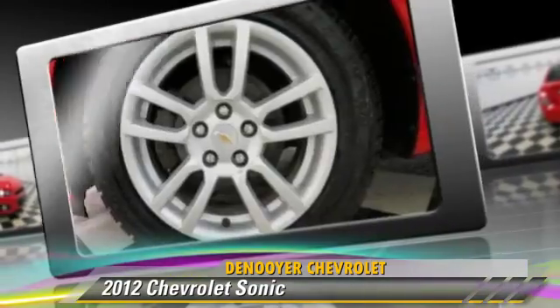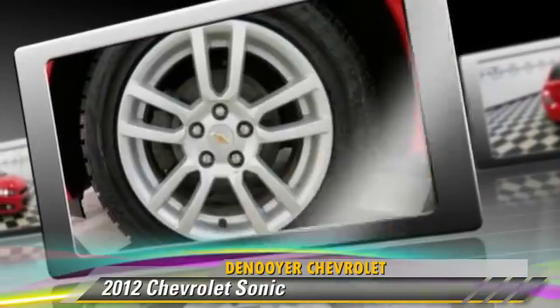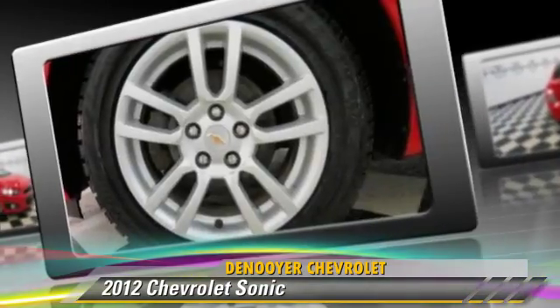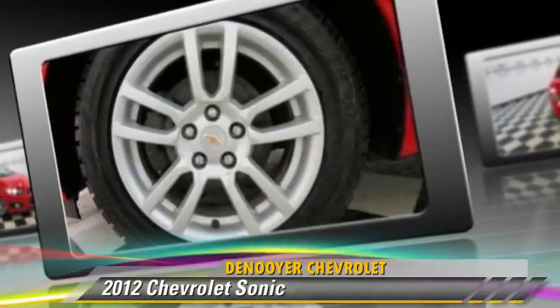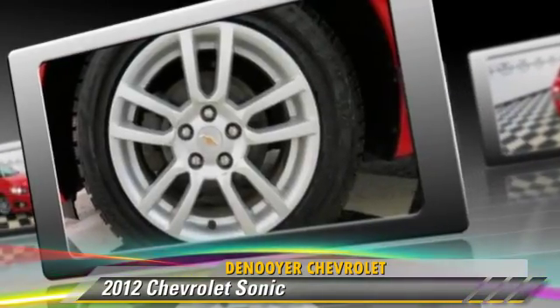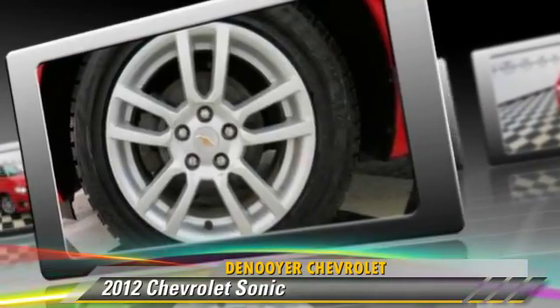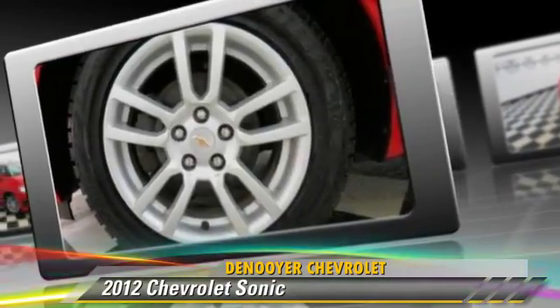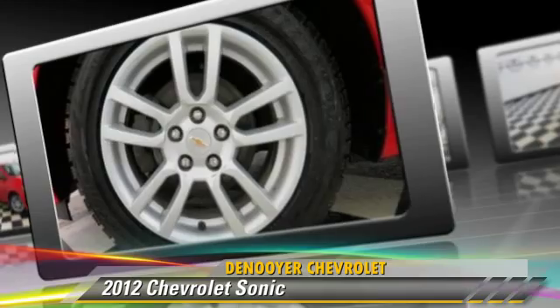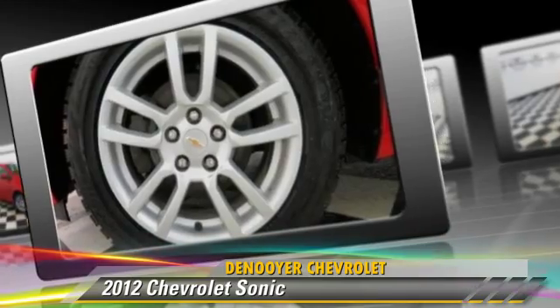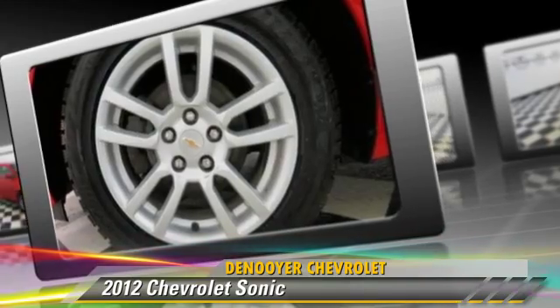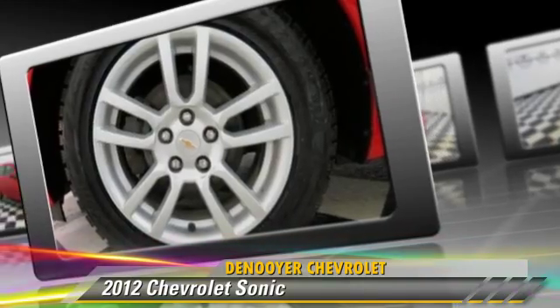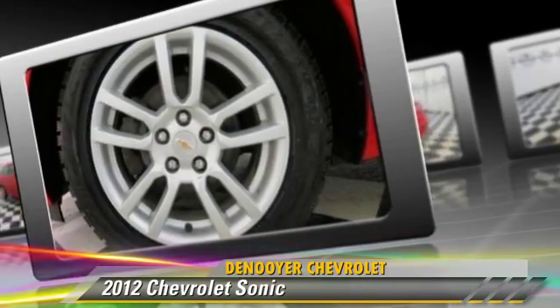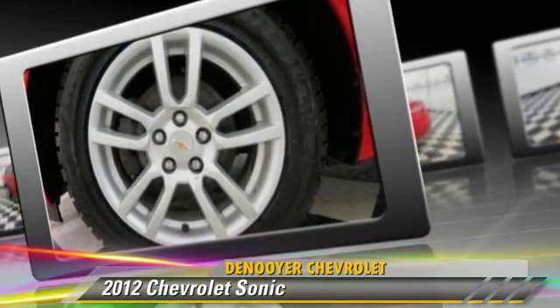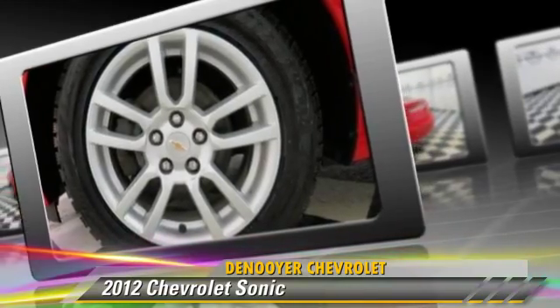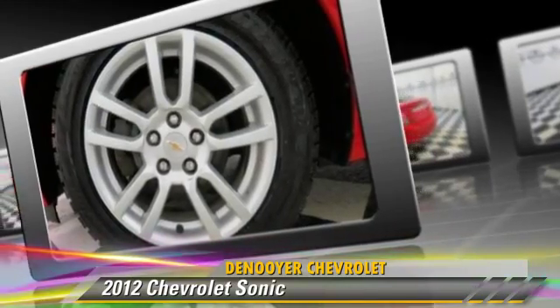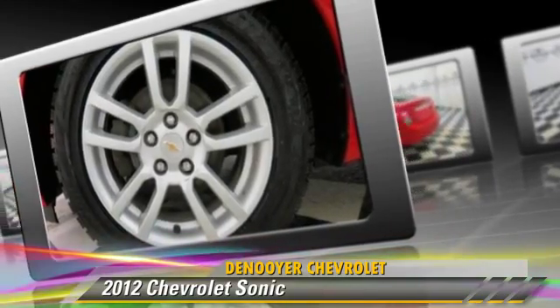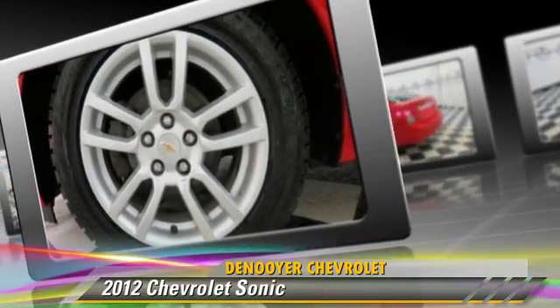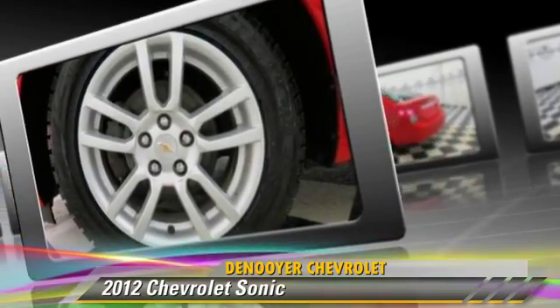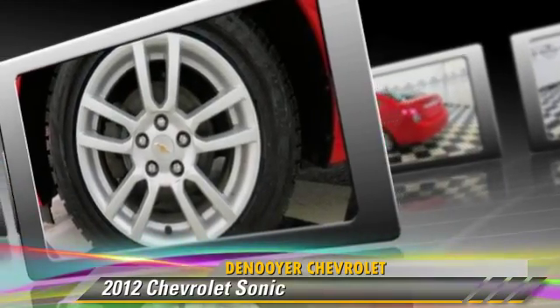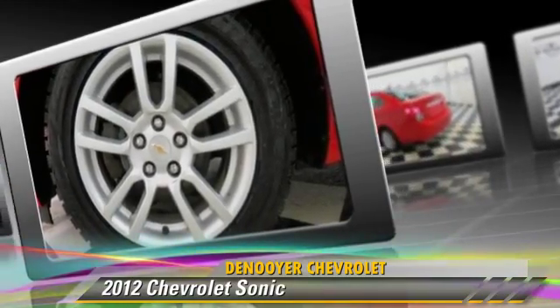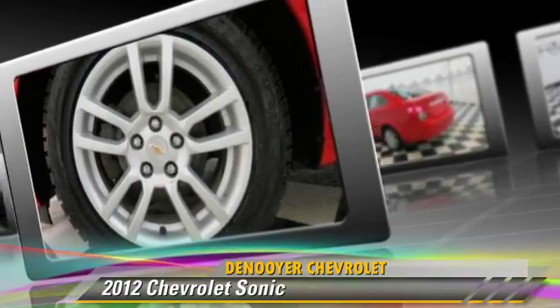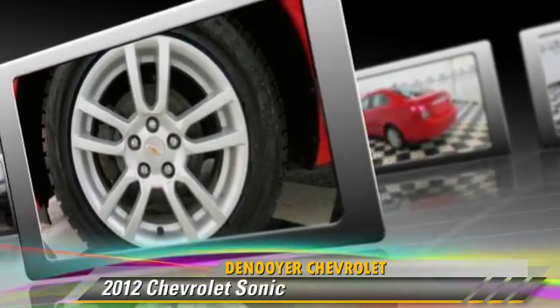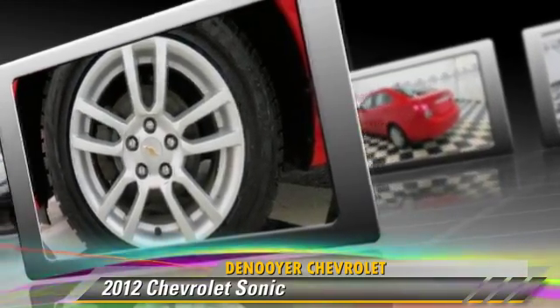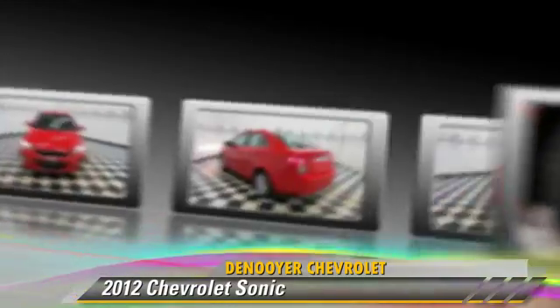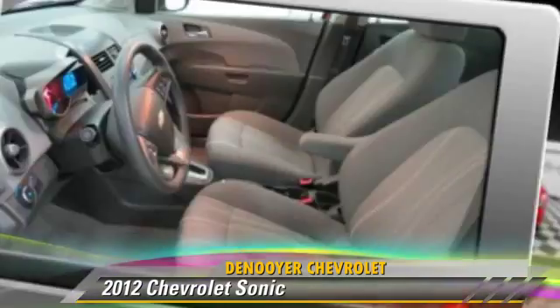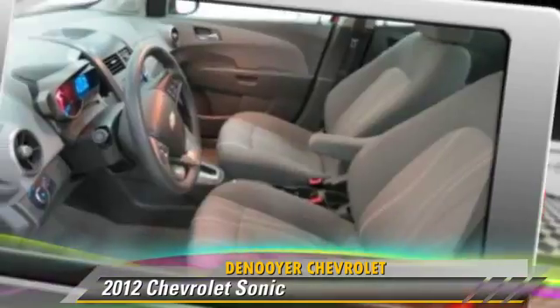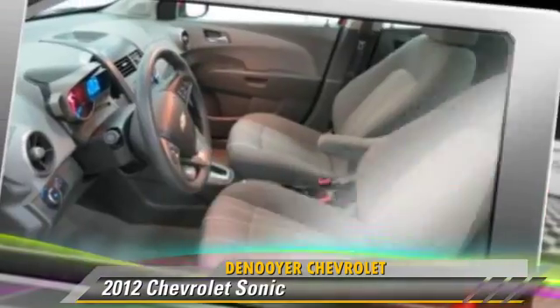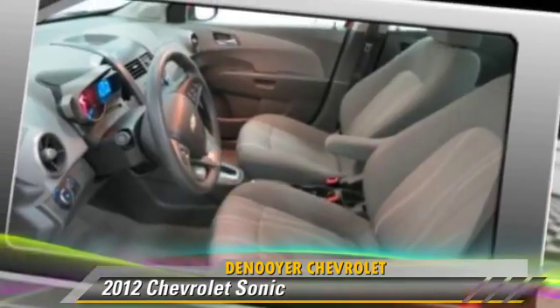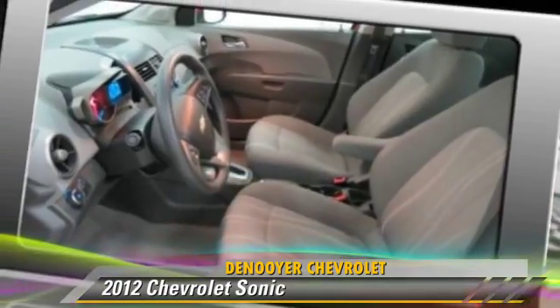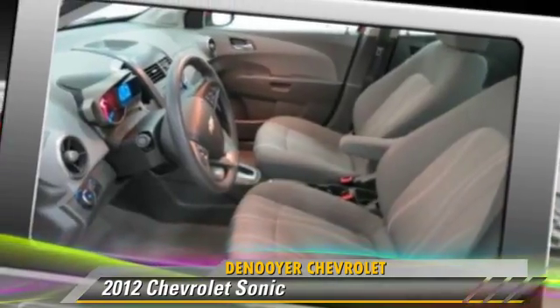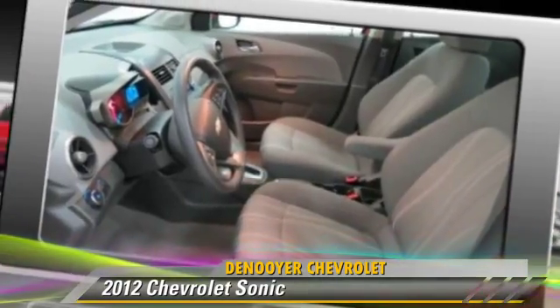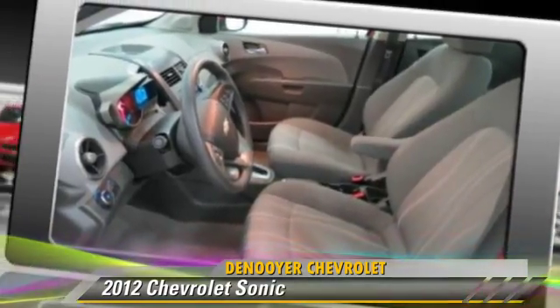Safety features include traction control, ABS, and stability control.